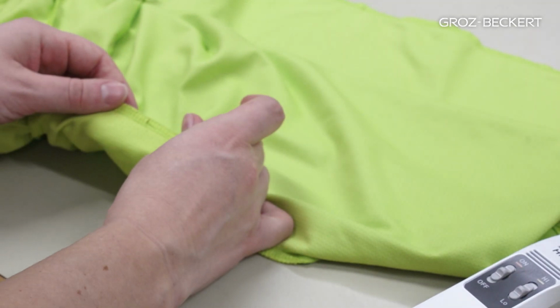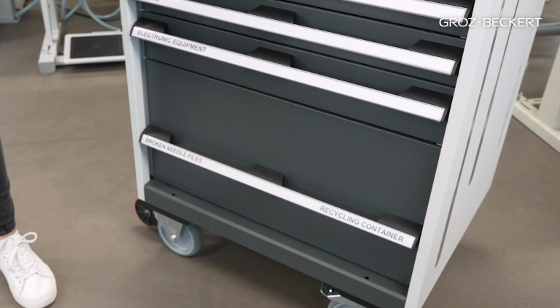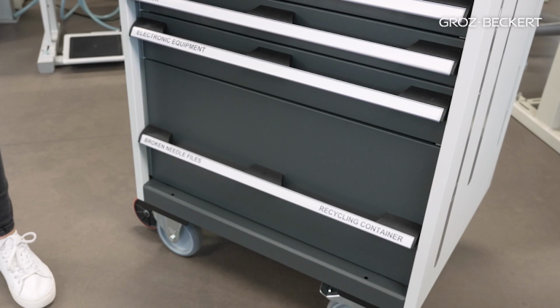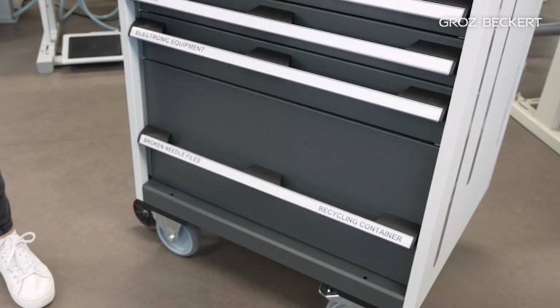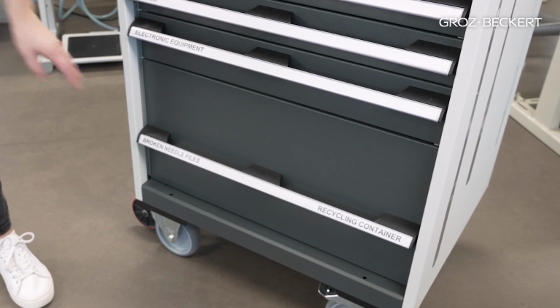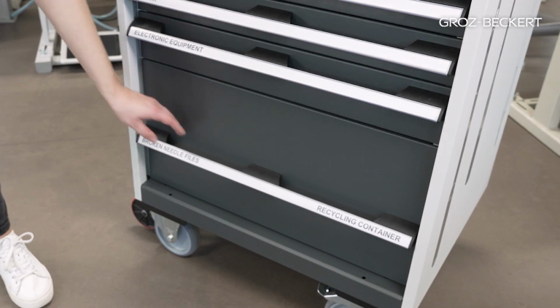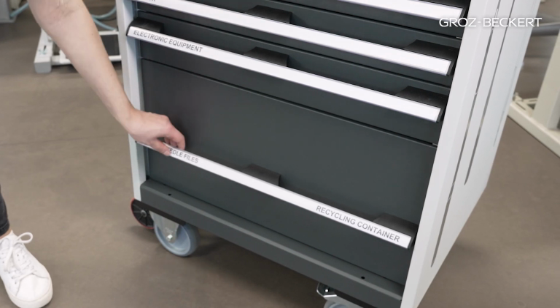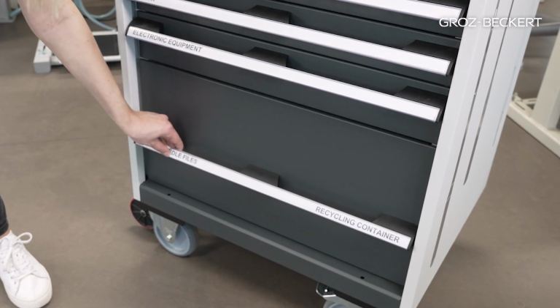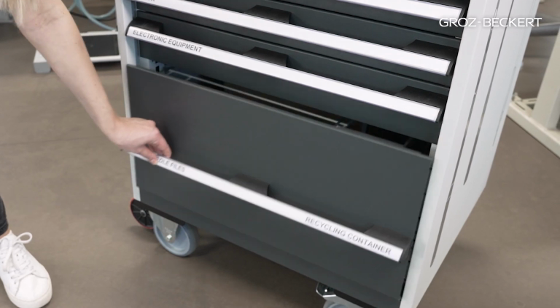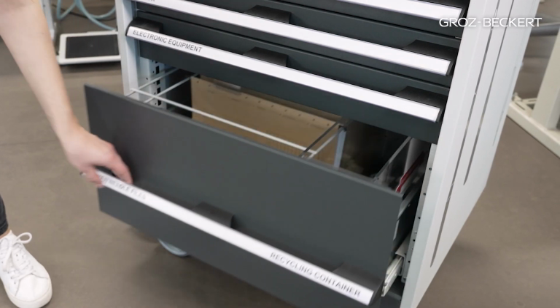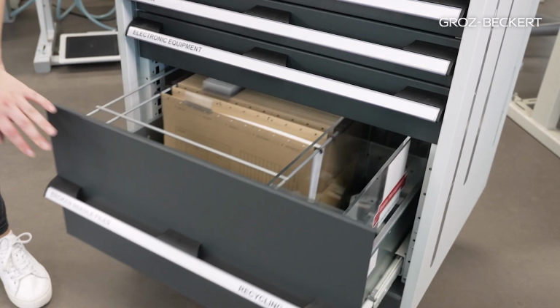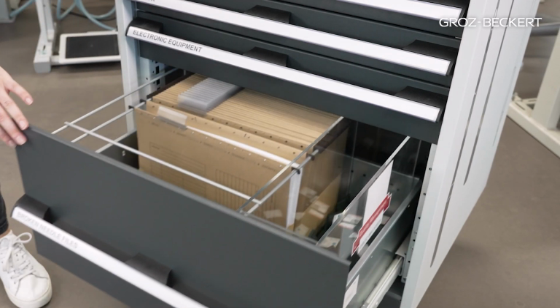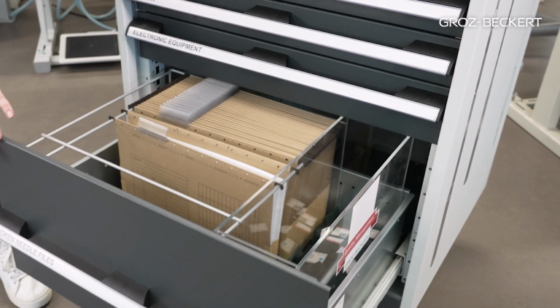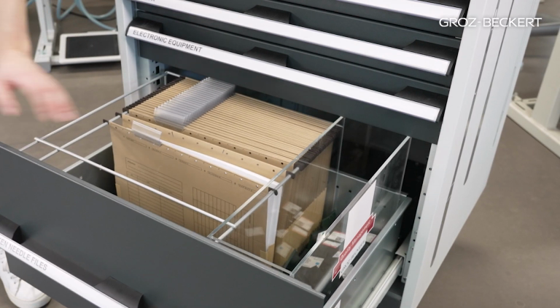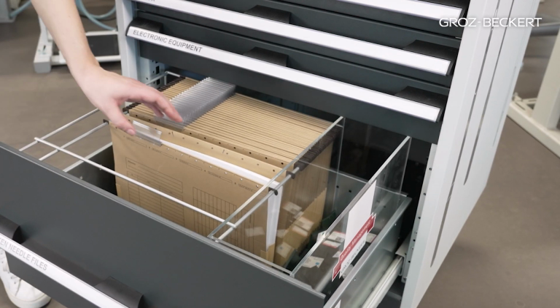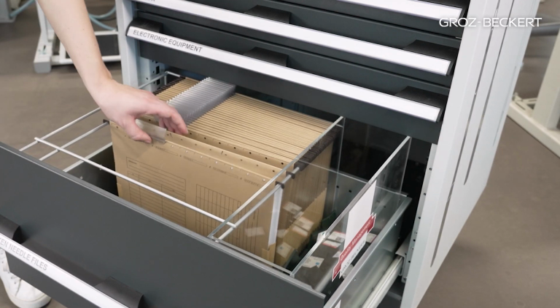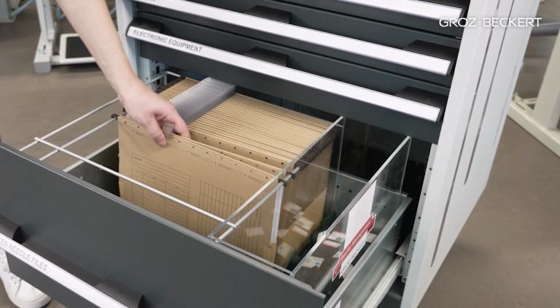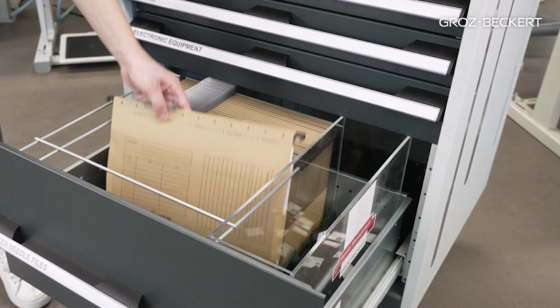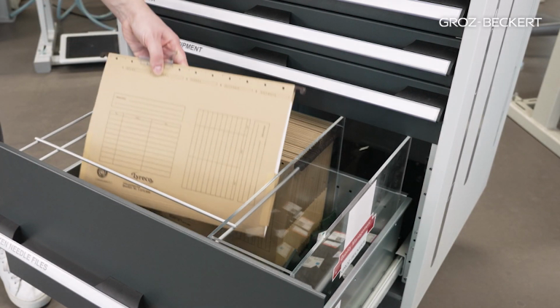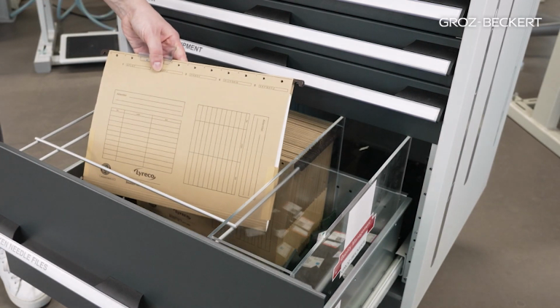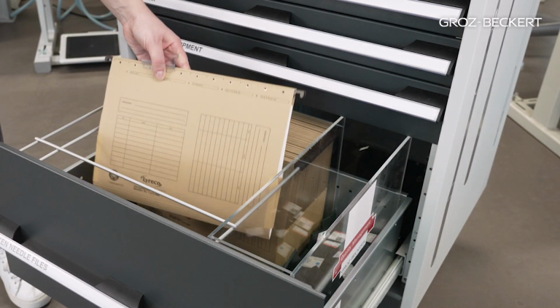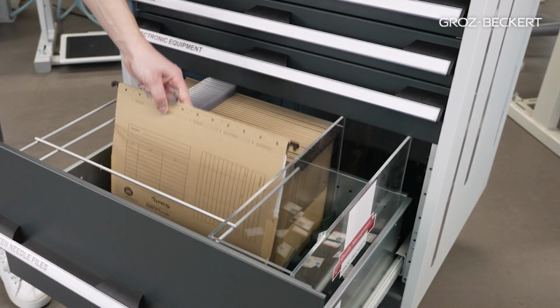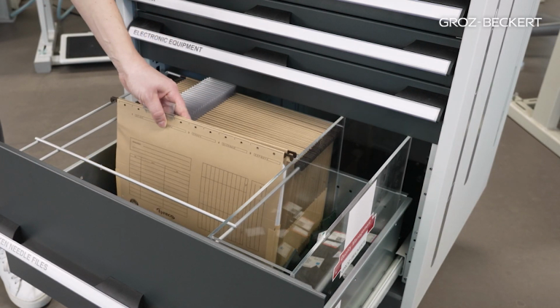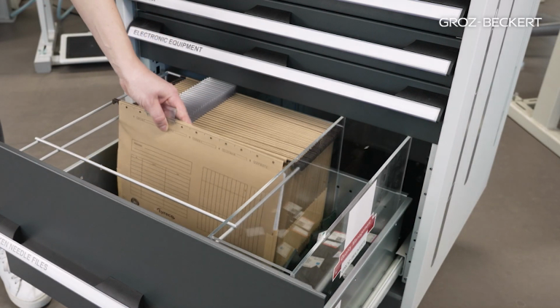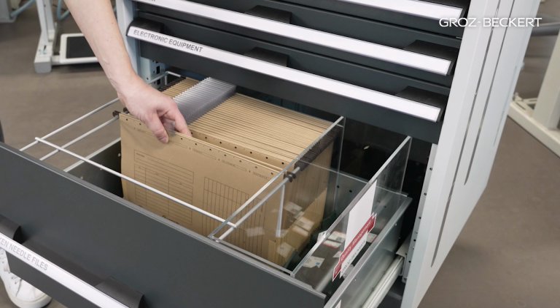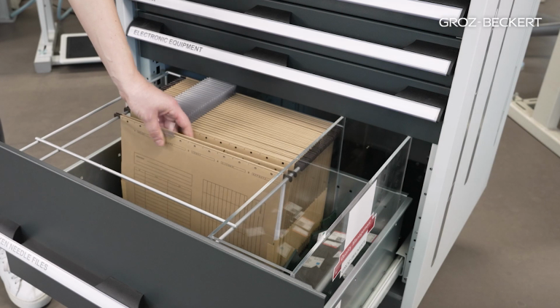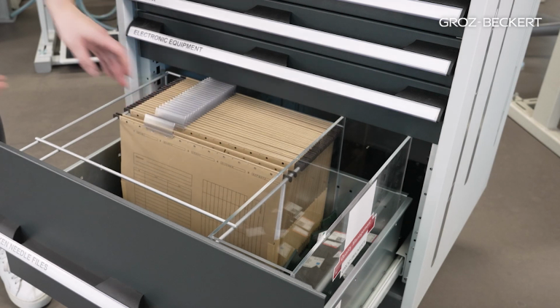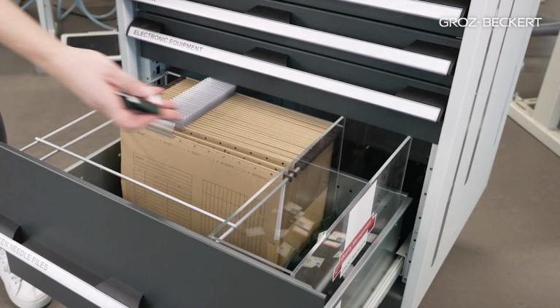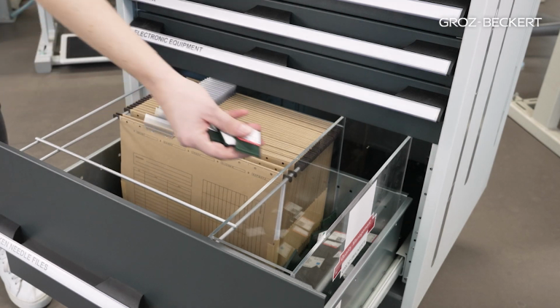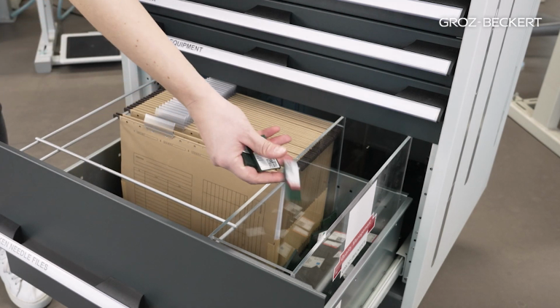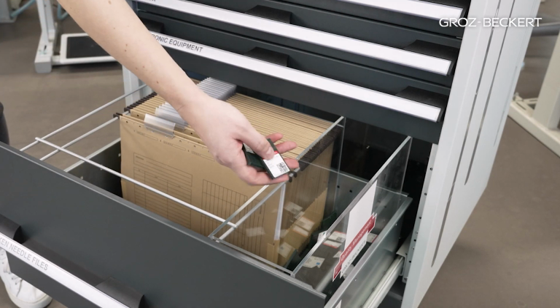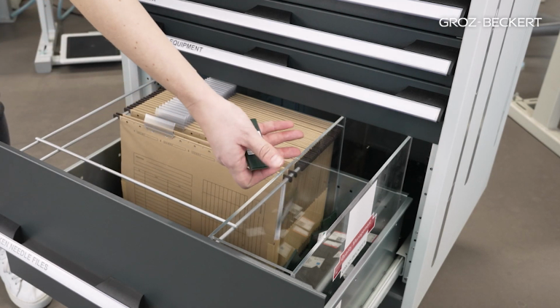The bottom drawer contains a hanging file organizer for storing various documentation files, as well as a container for empty packages.